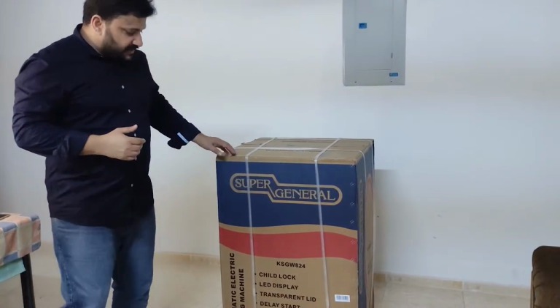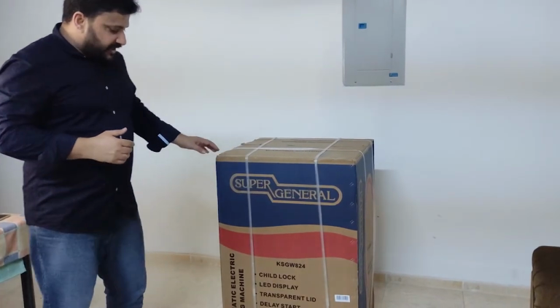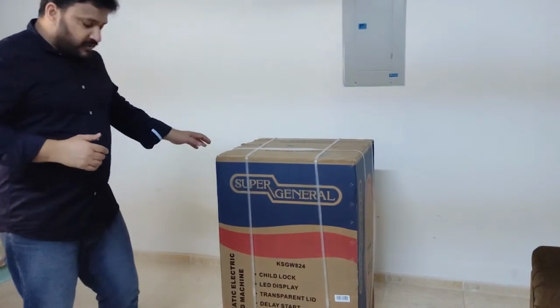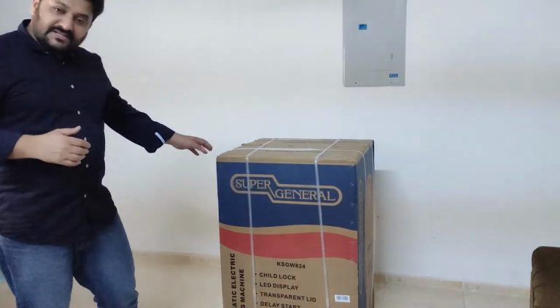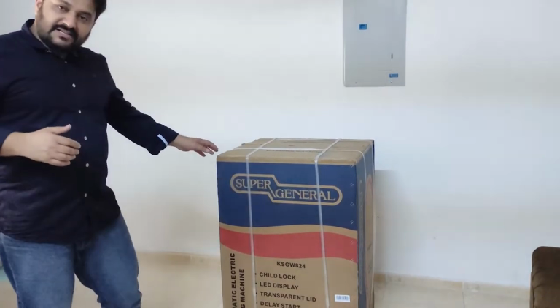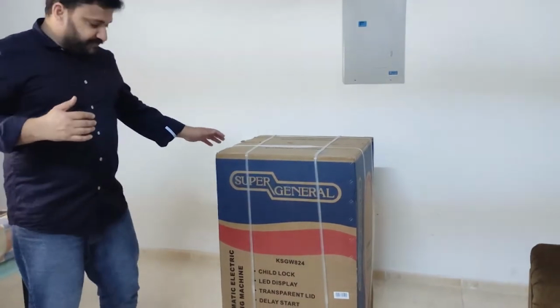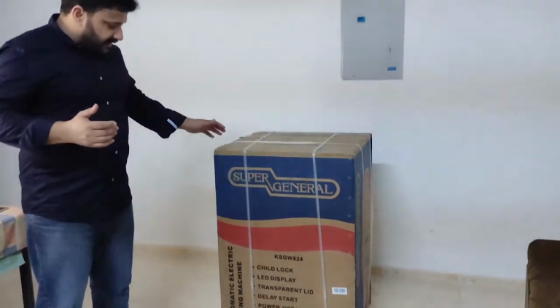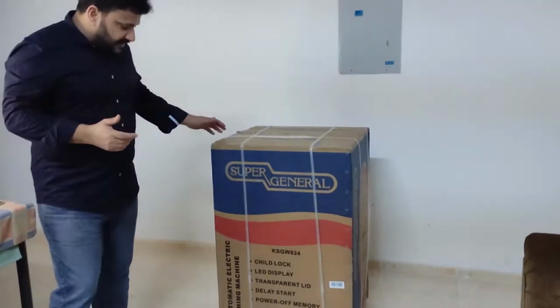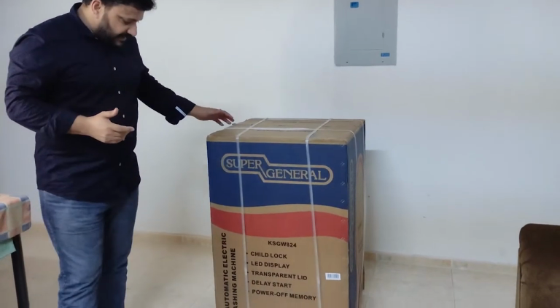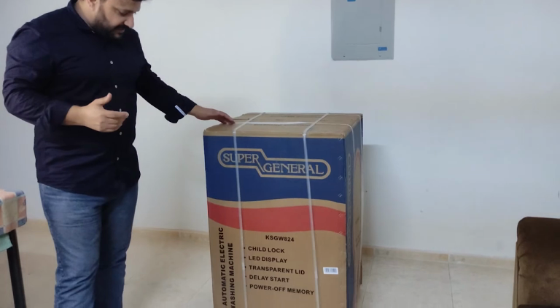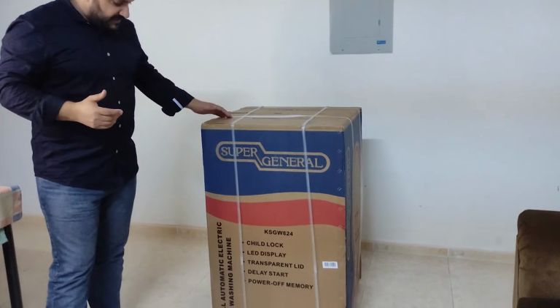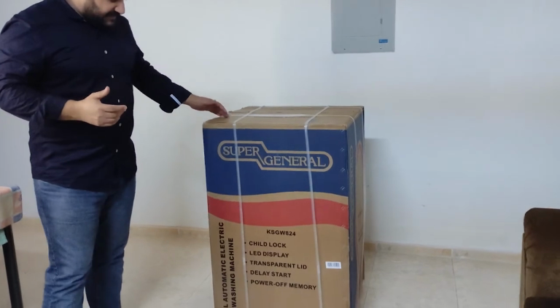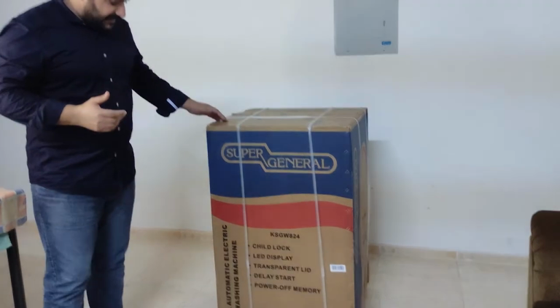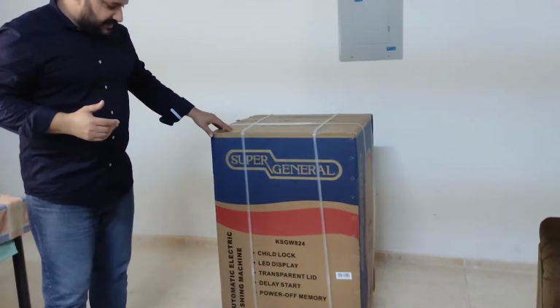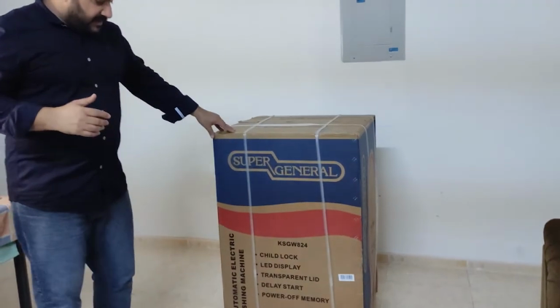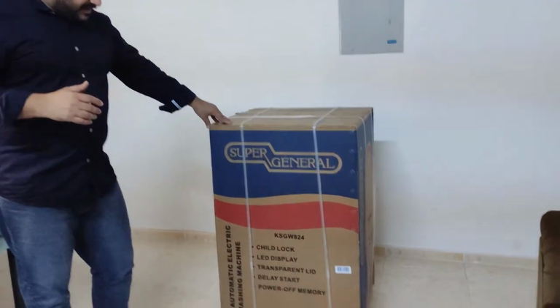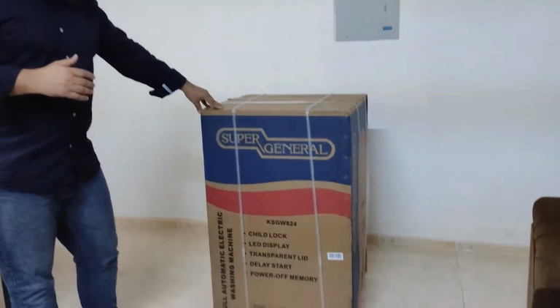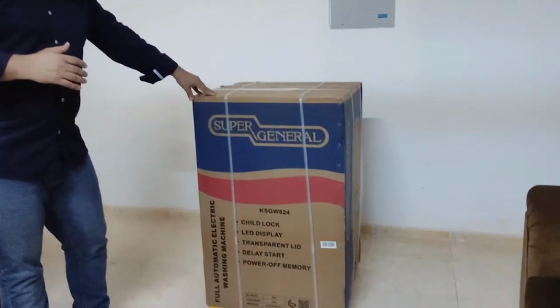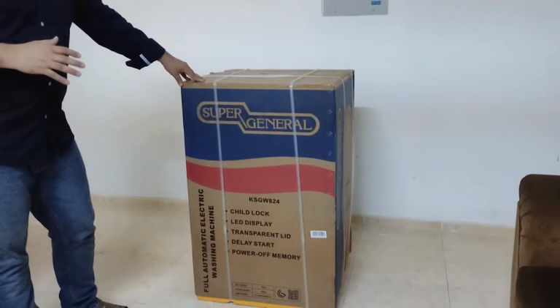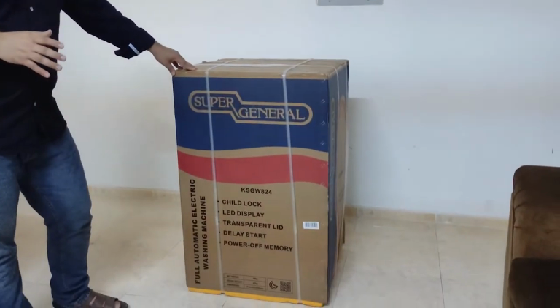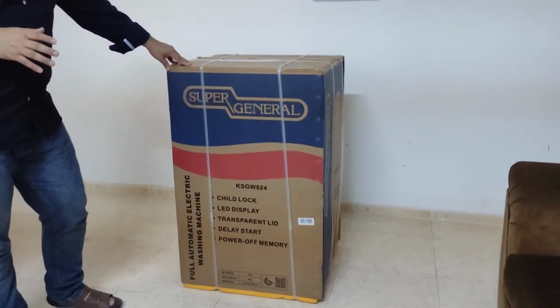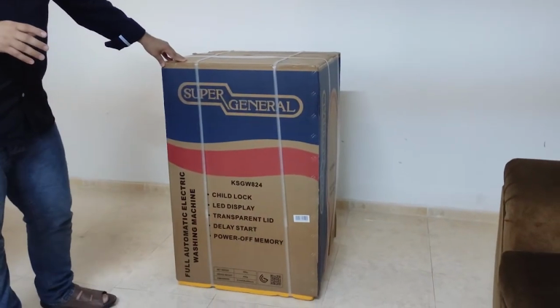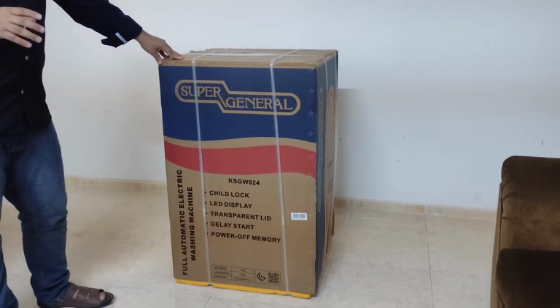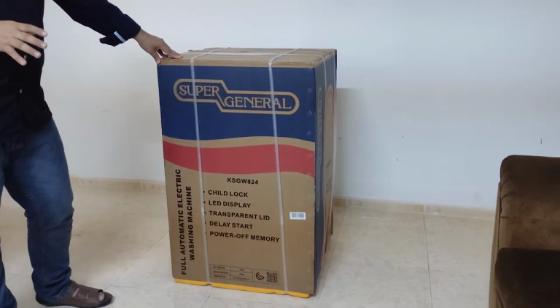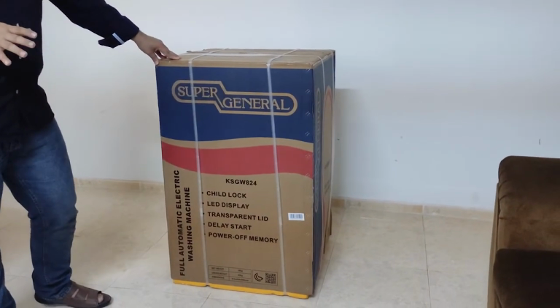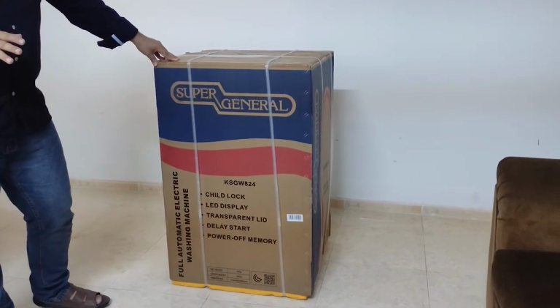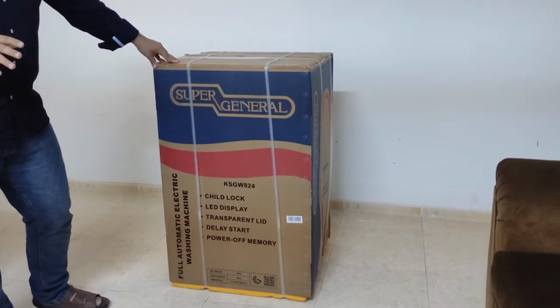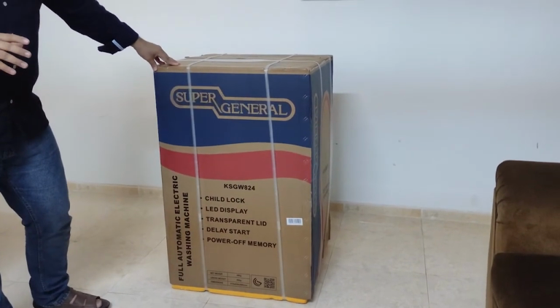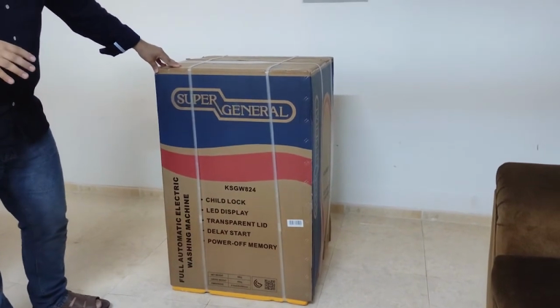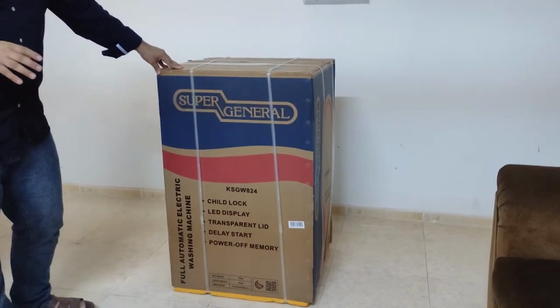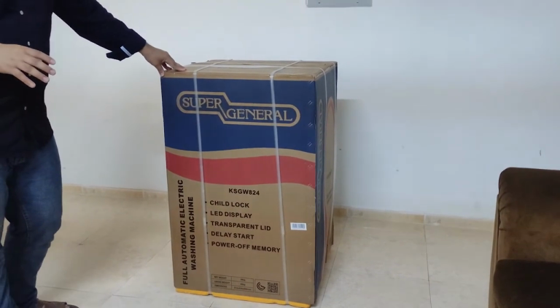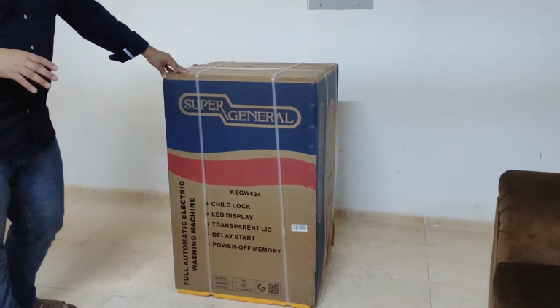It comes with a child lock, LED display, transparent lid, delay start, and power-up memory.